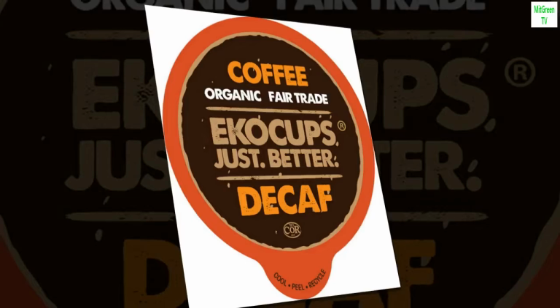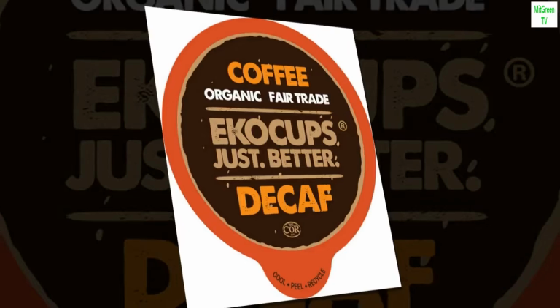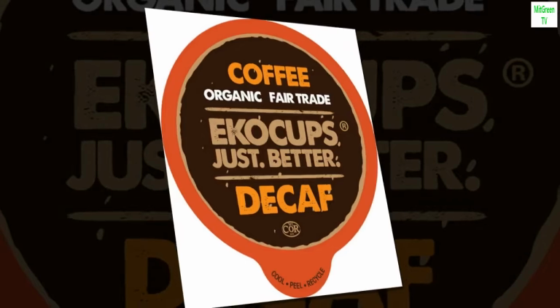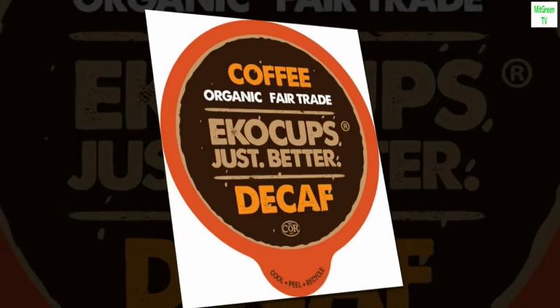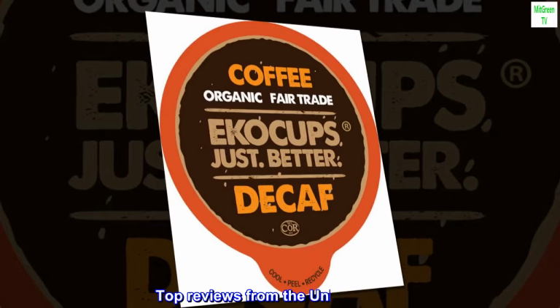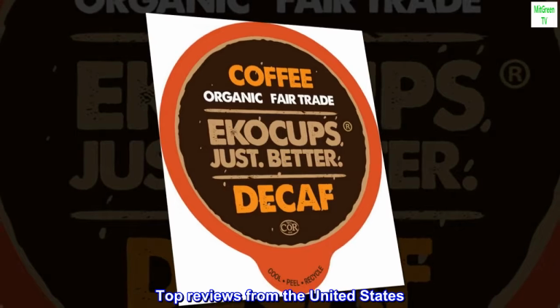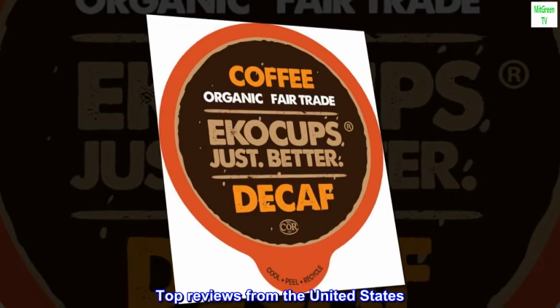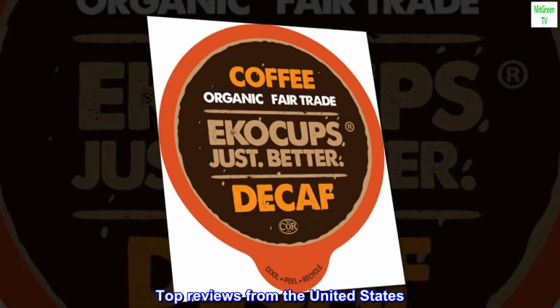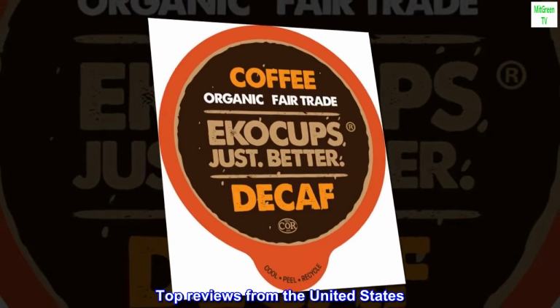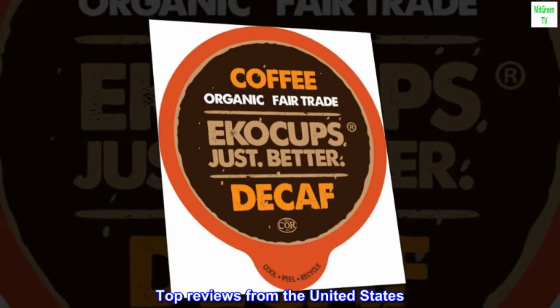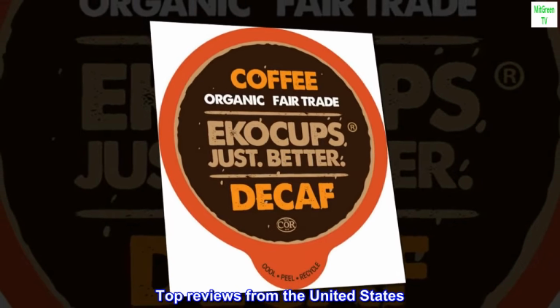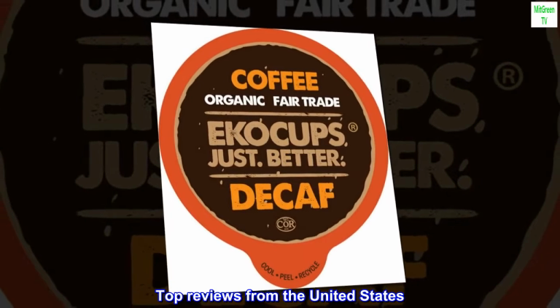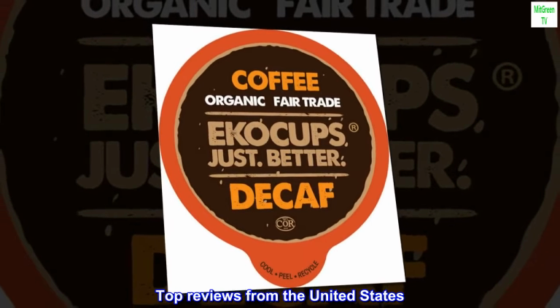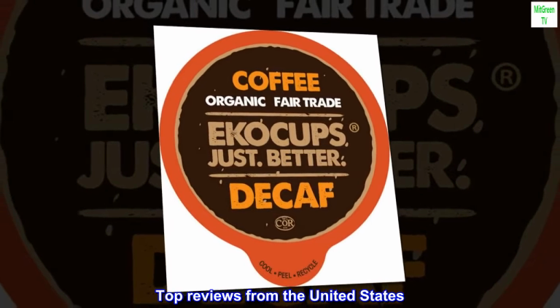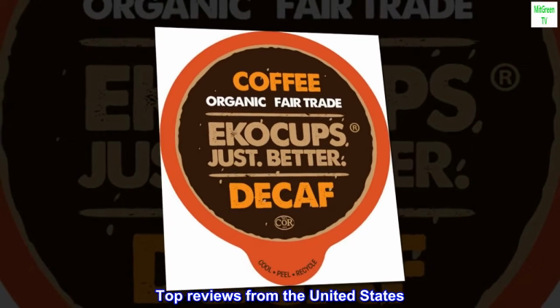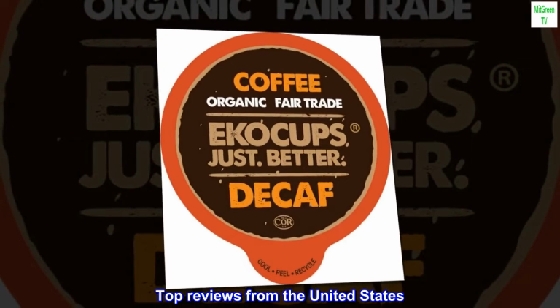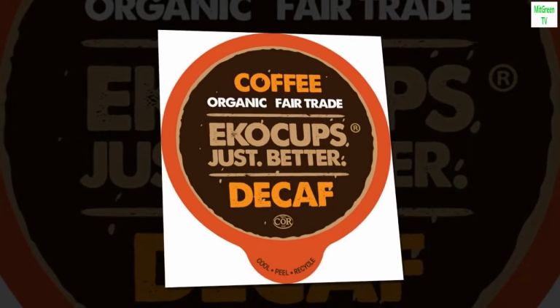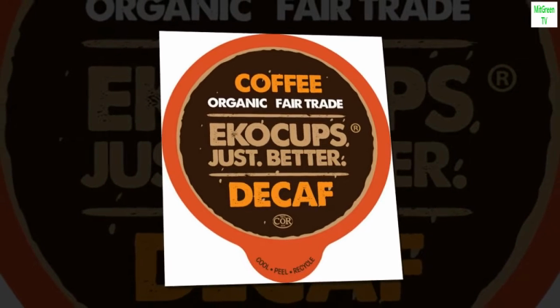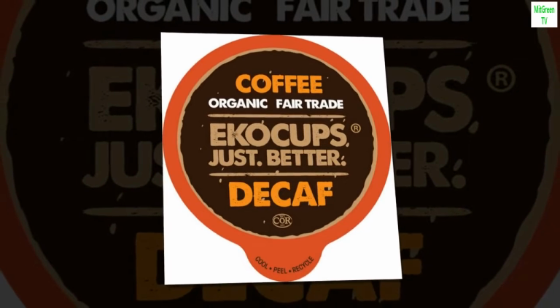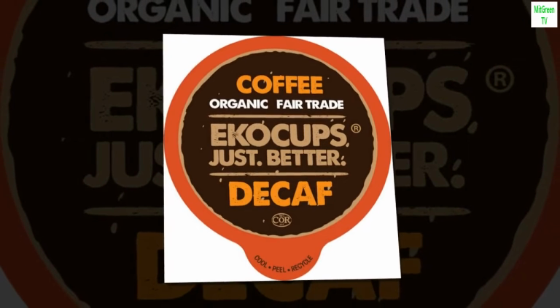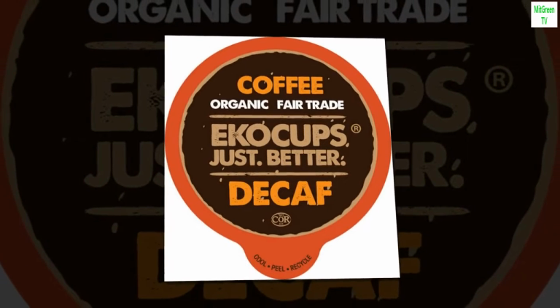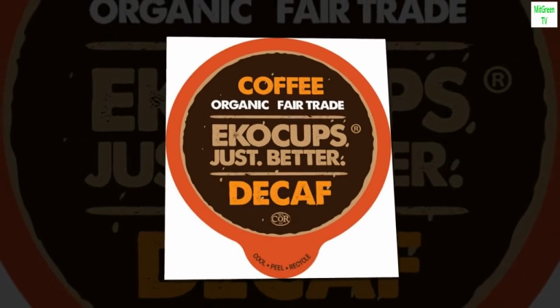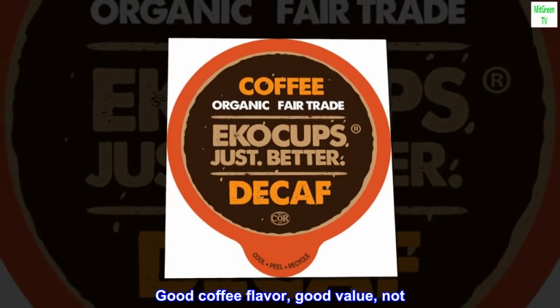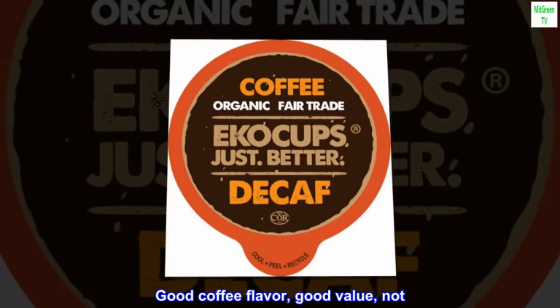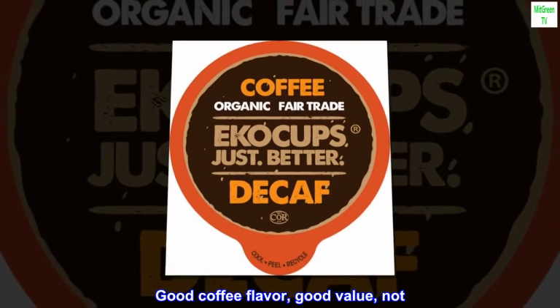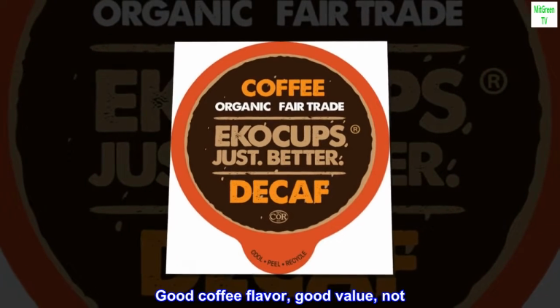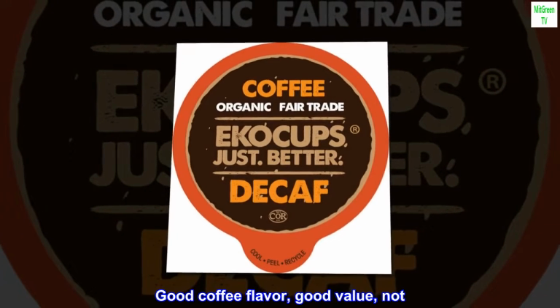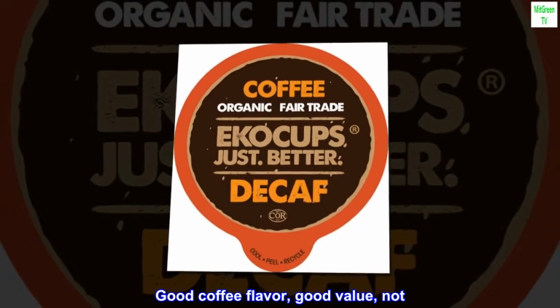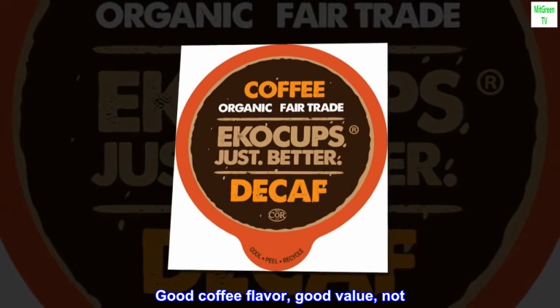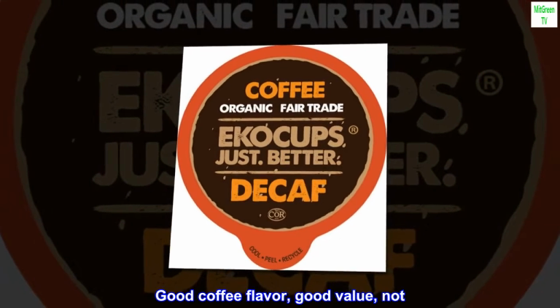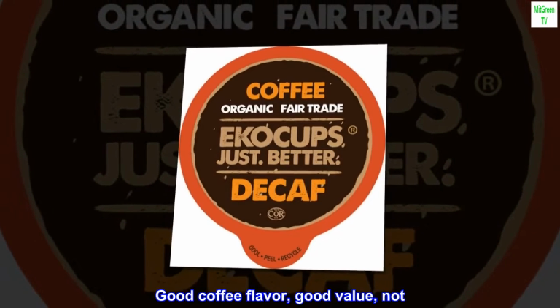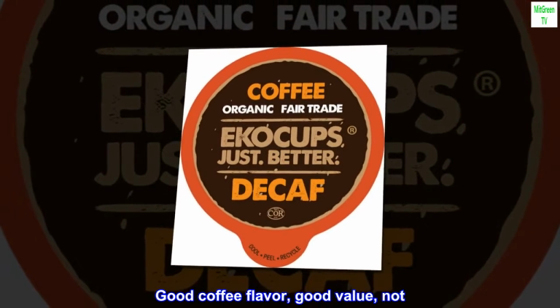Top reviews from the United States. Good coffee flavor, good value.